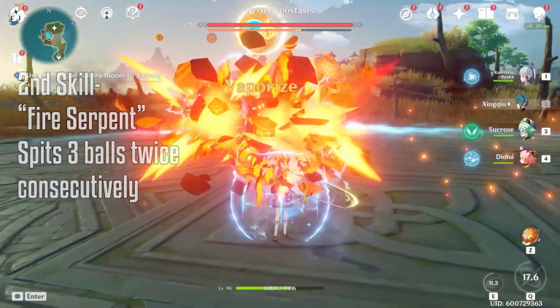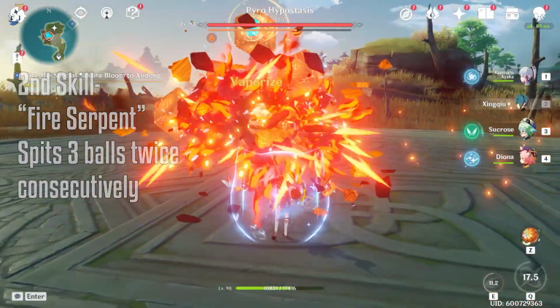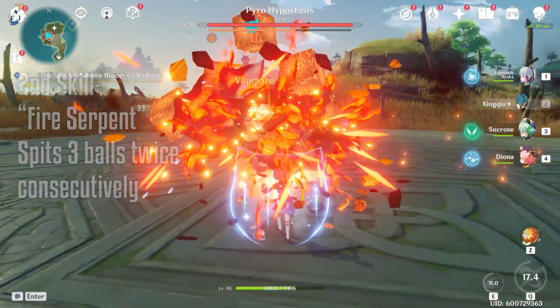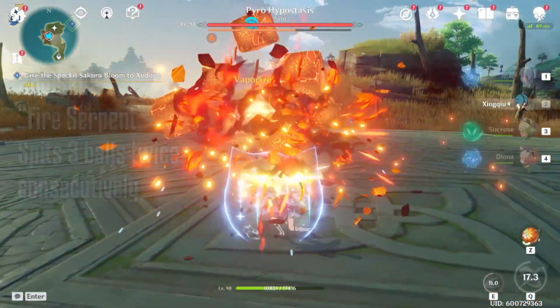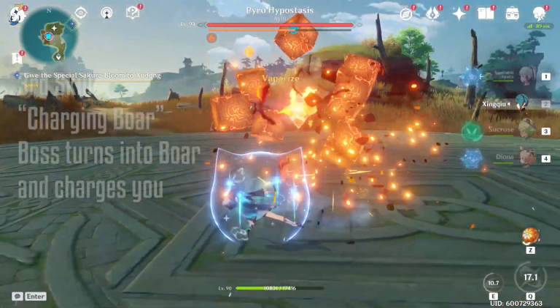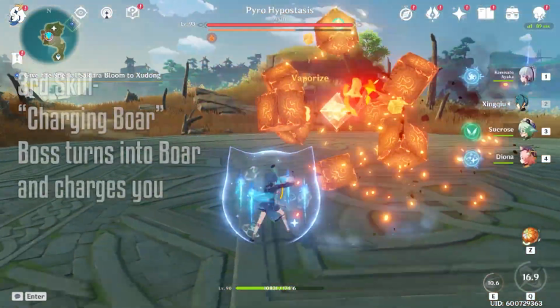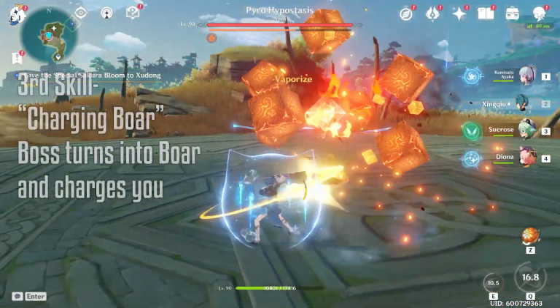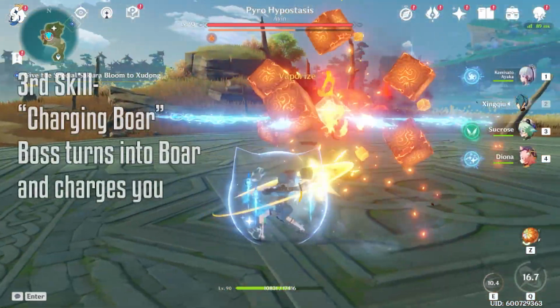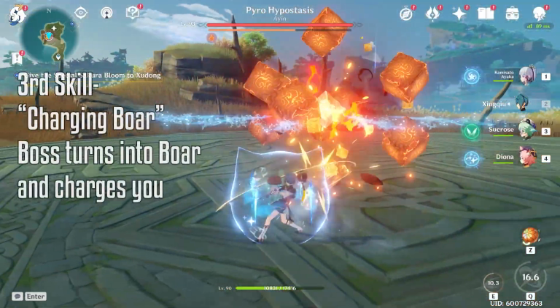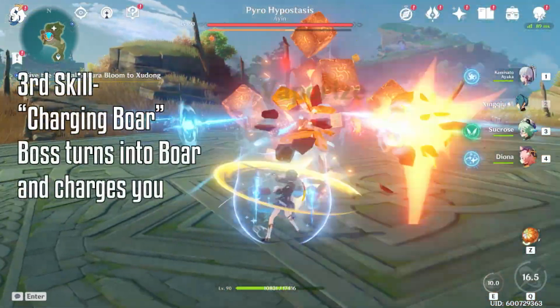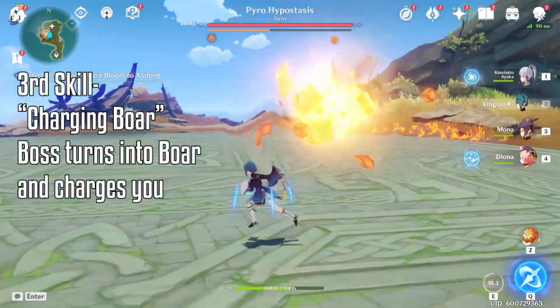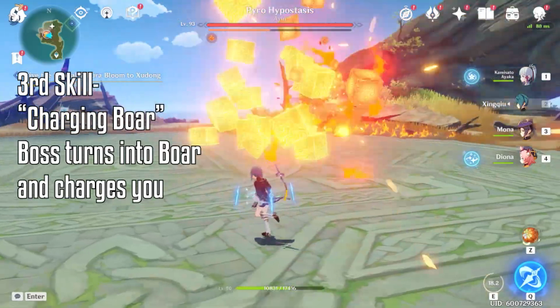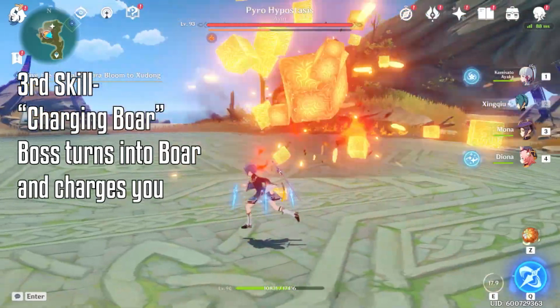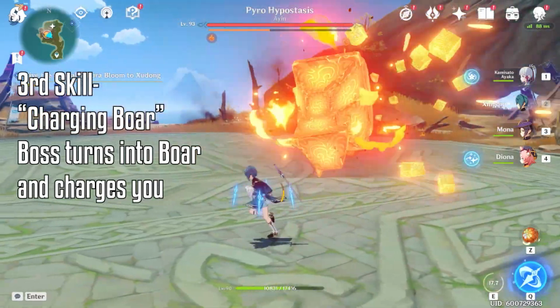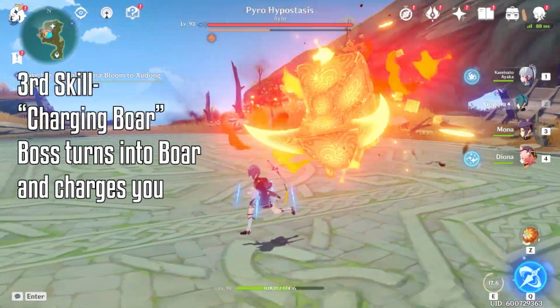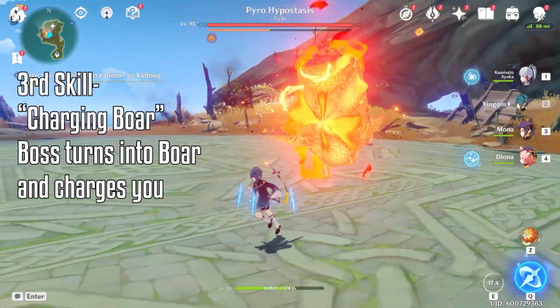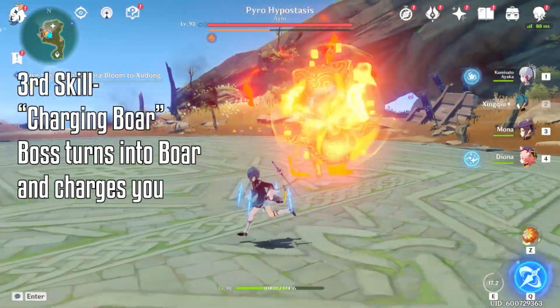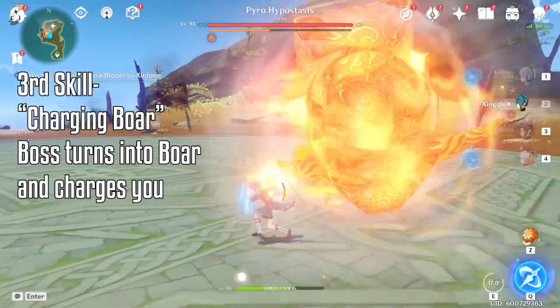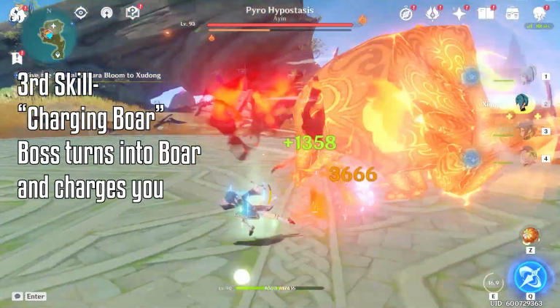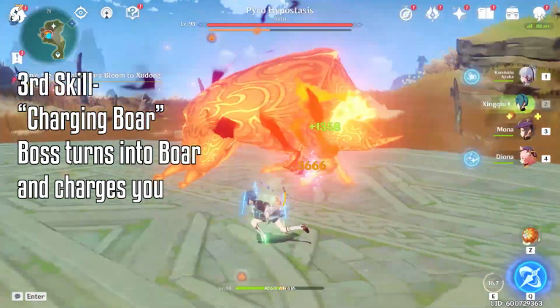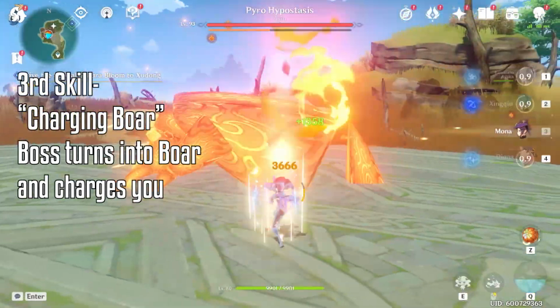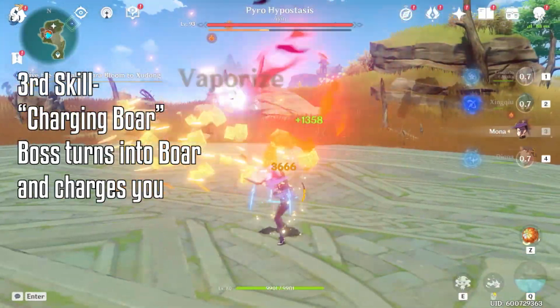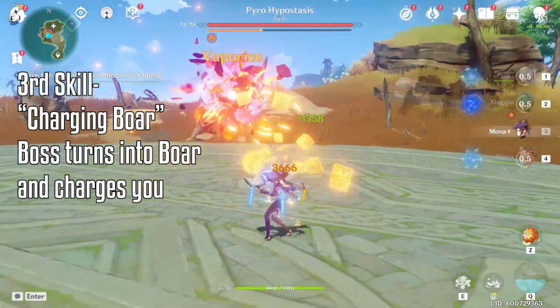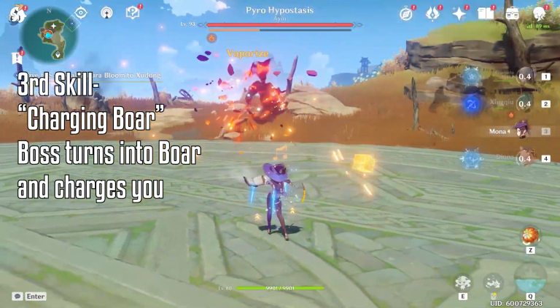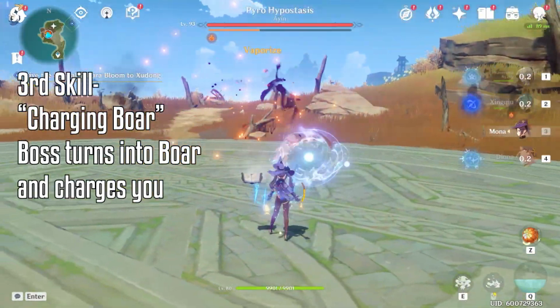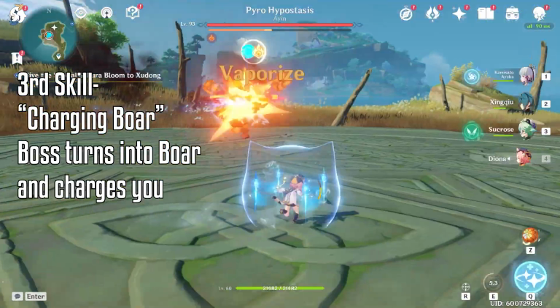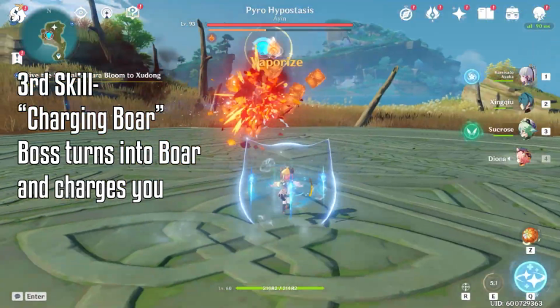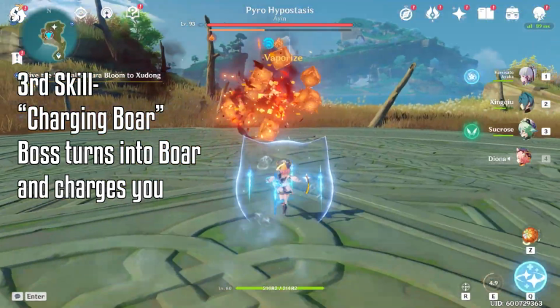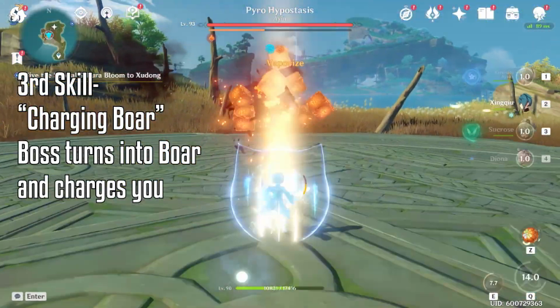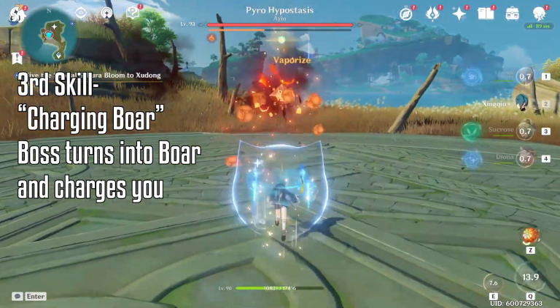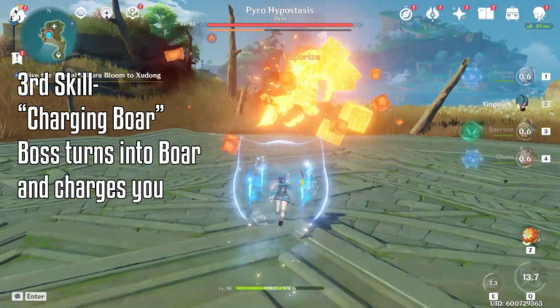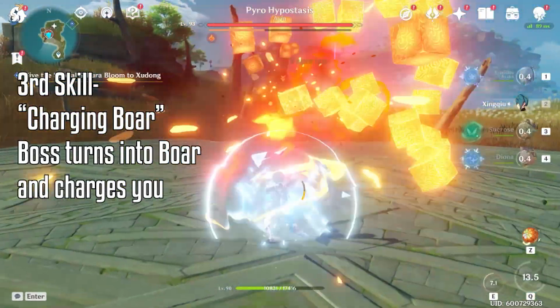The third skill the boss has is the Charging Boar. In this move, you can just sidestep and you can pretty much dodge it.